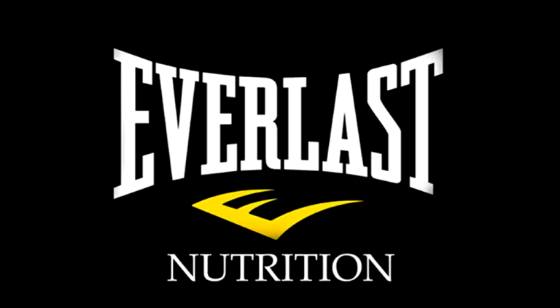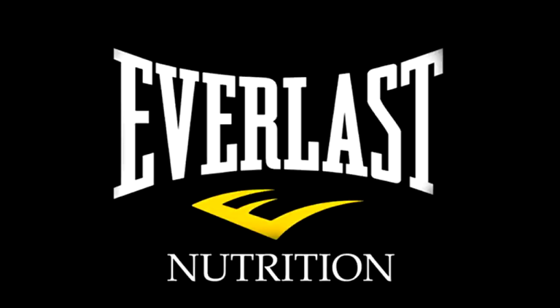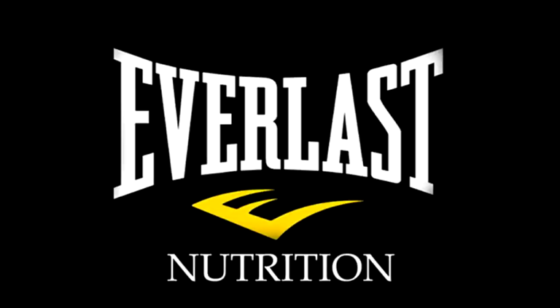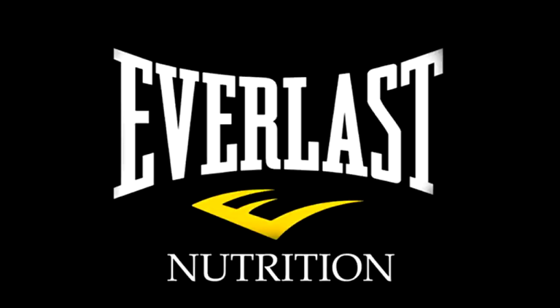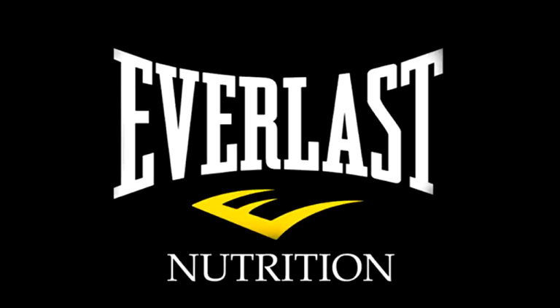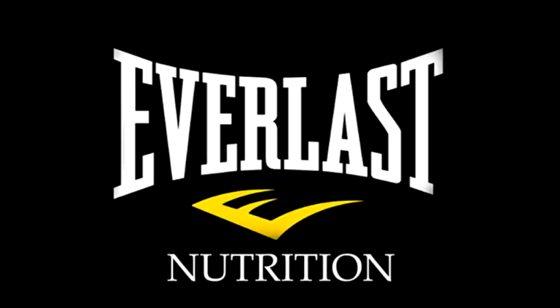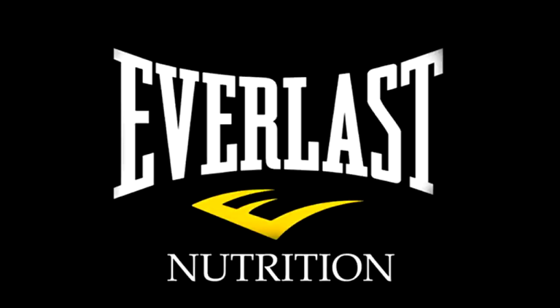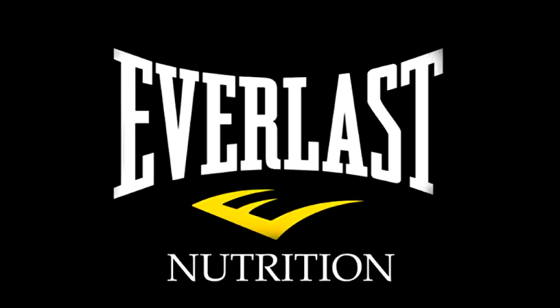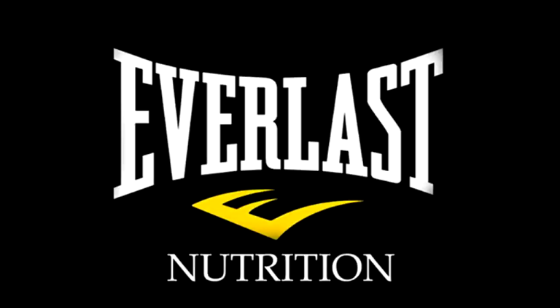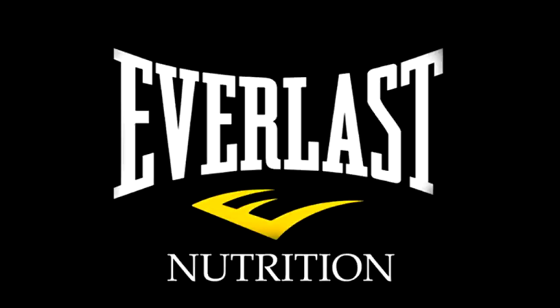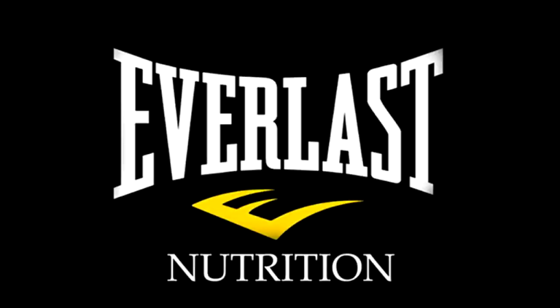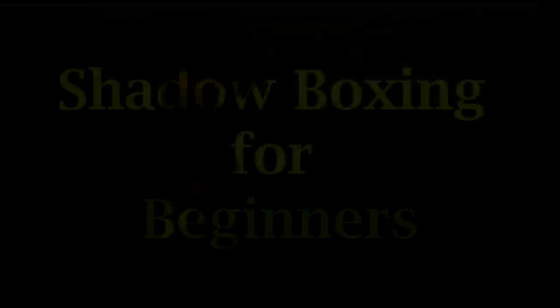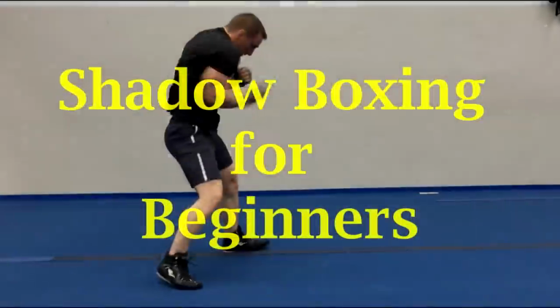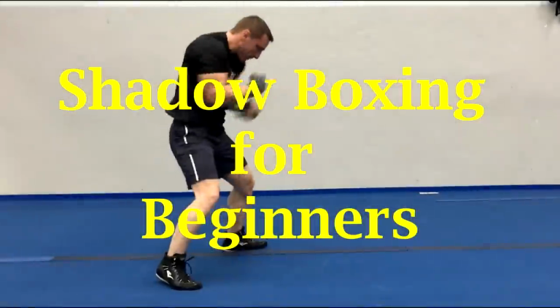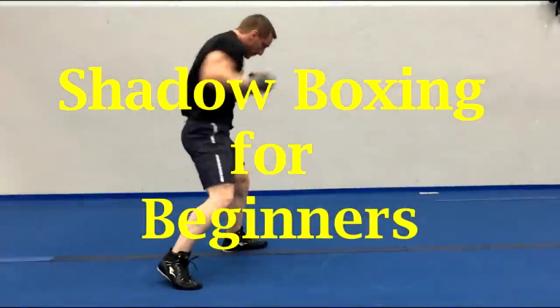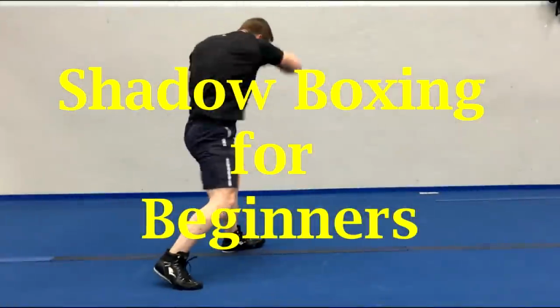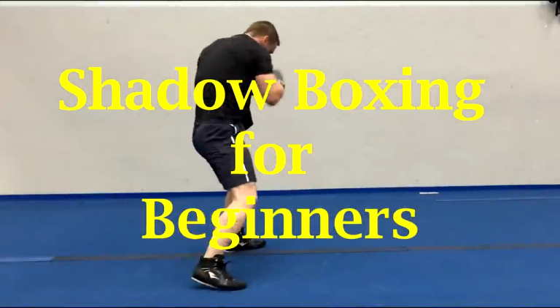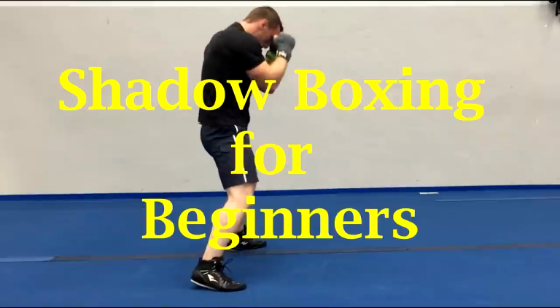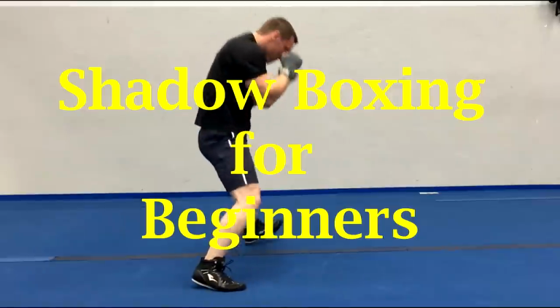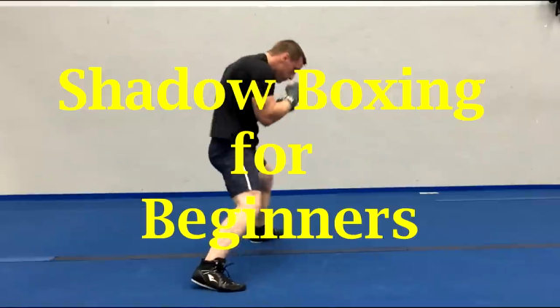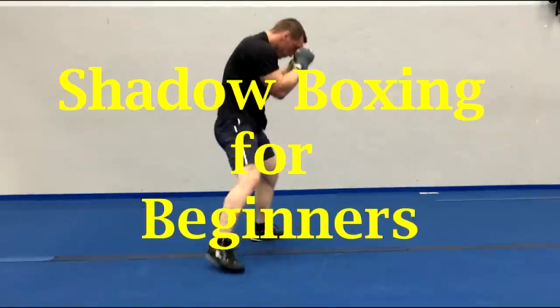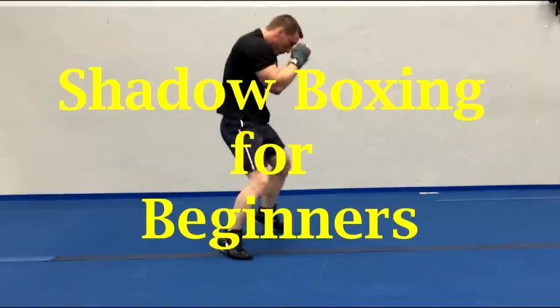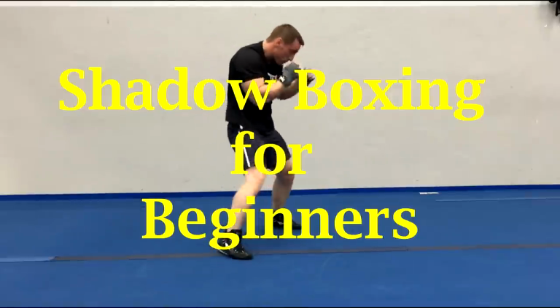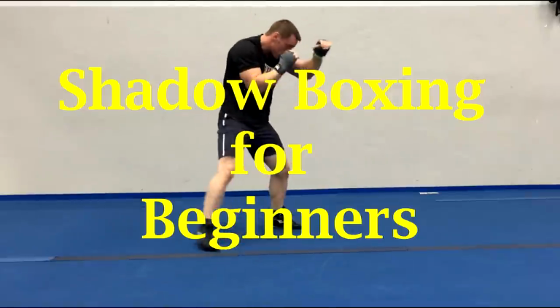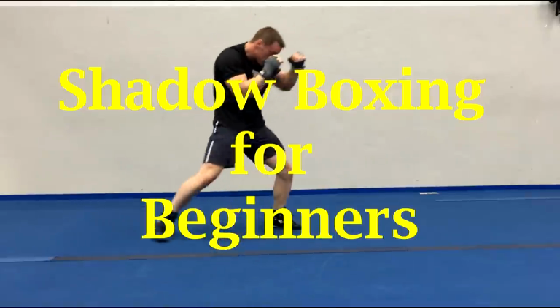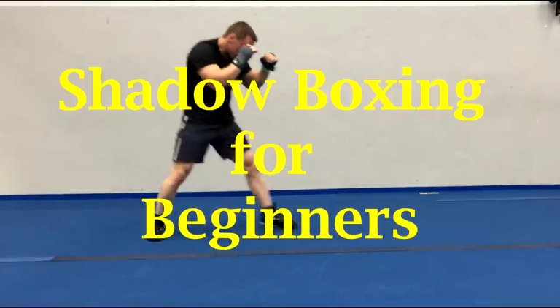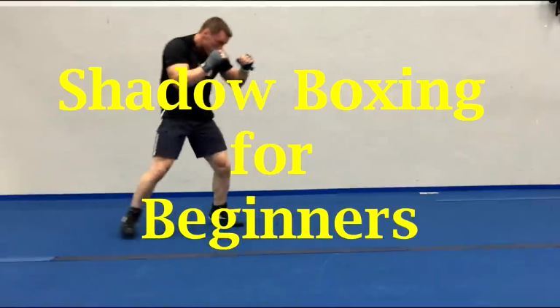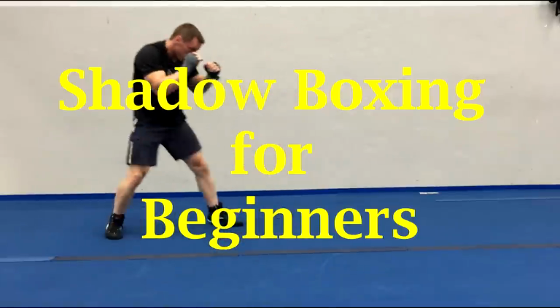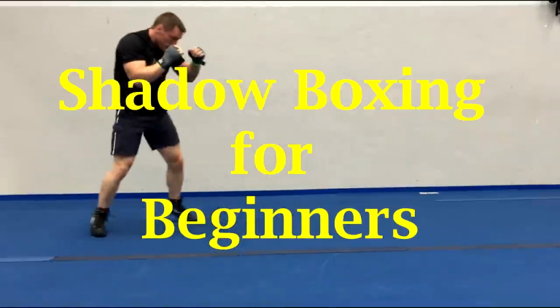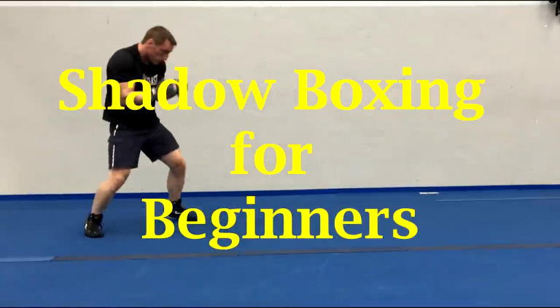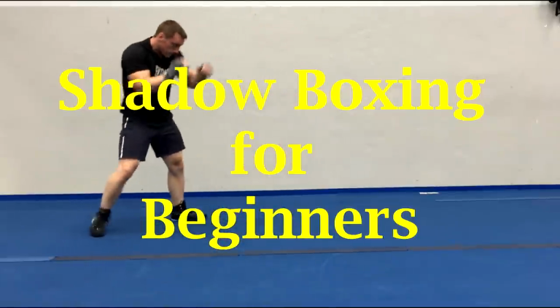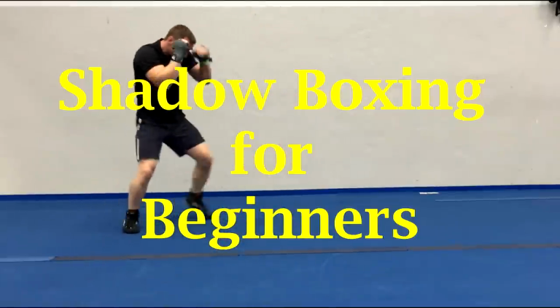Hi there. I'm Mike Gales for Everlast Nutrition. In this video let's take a look at some shadow boxing for beginners.